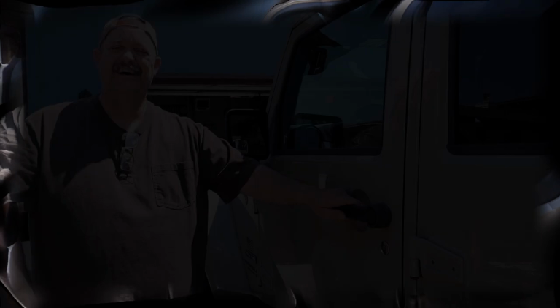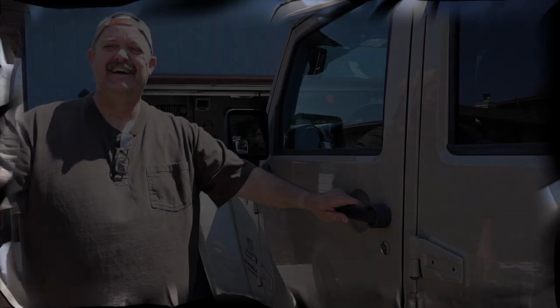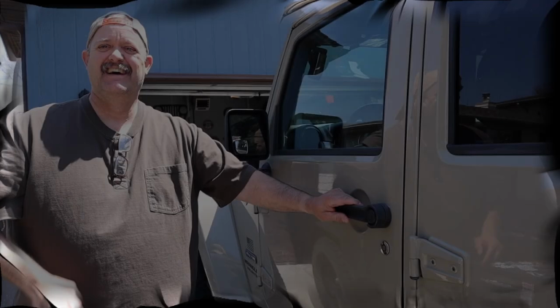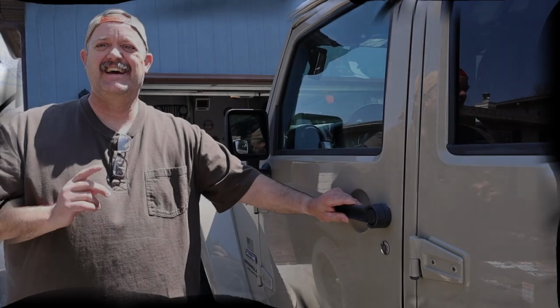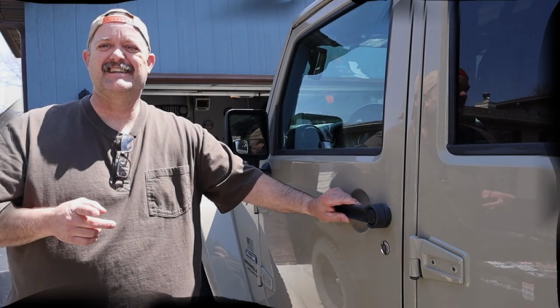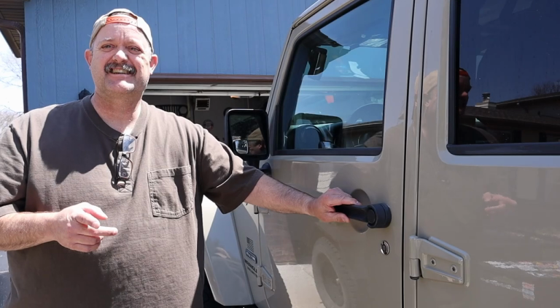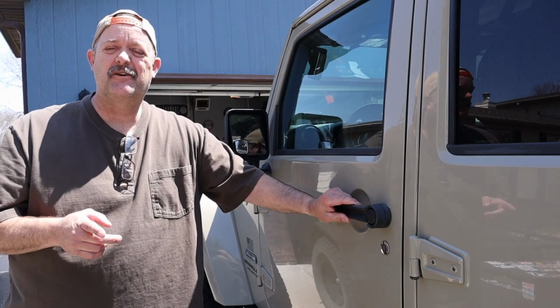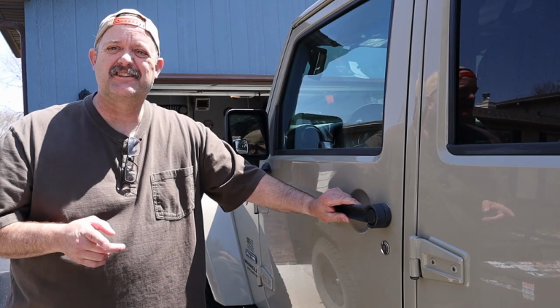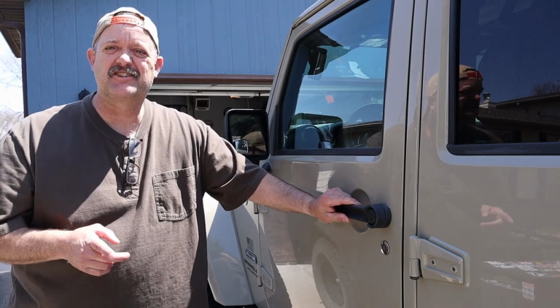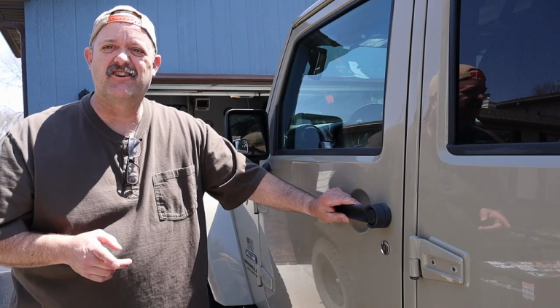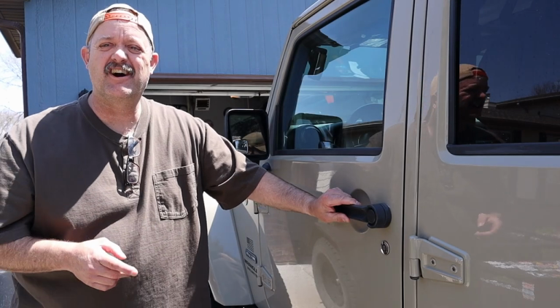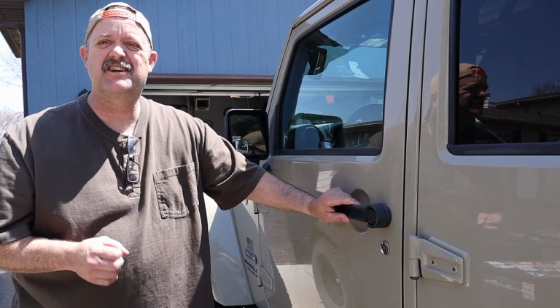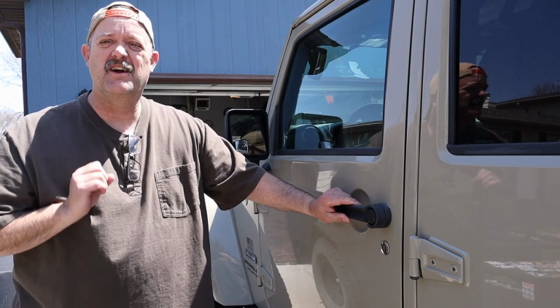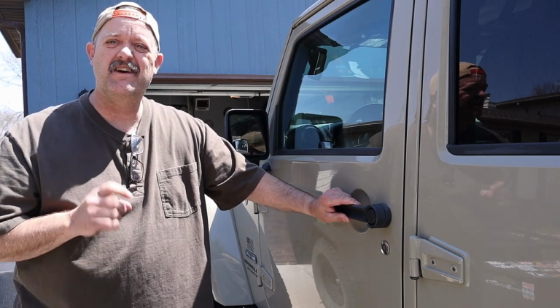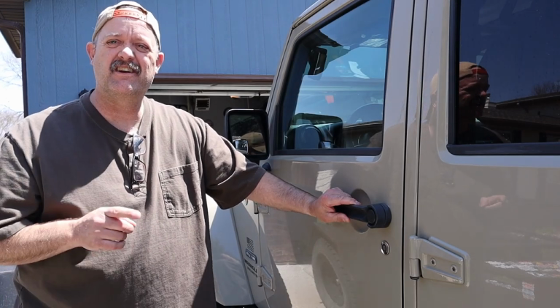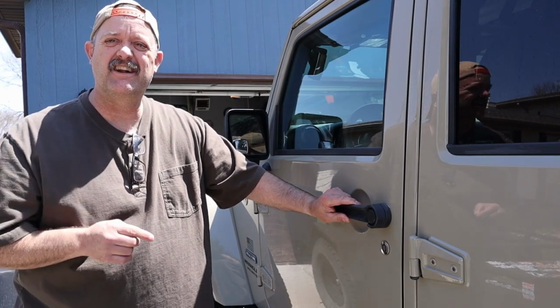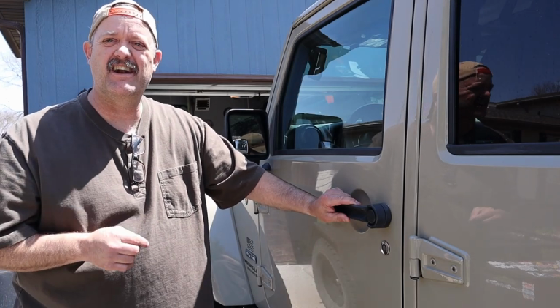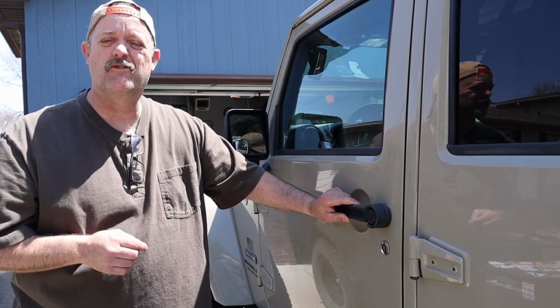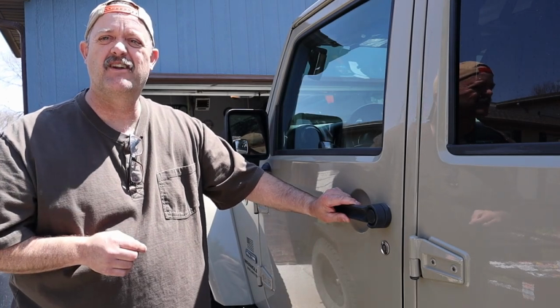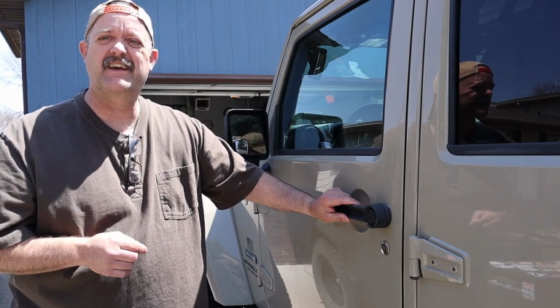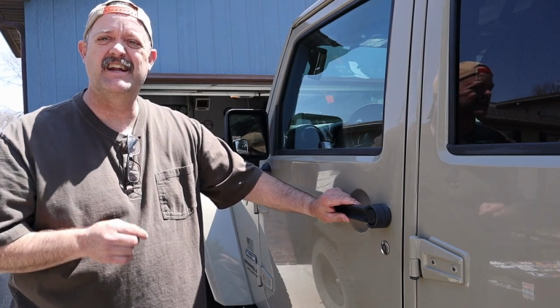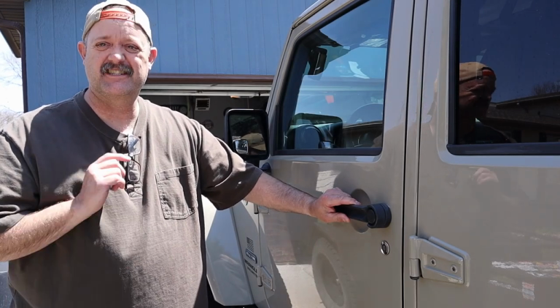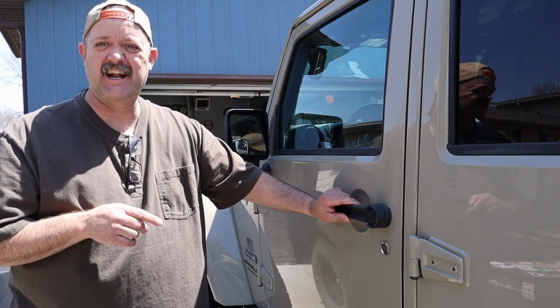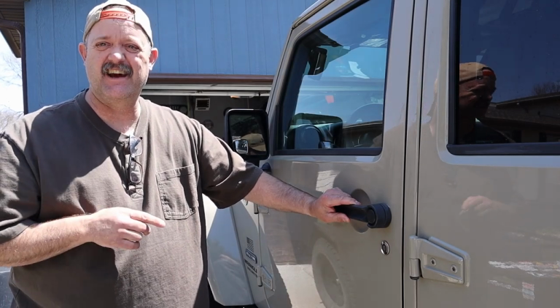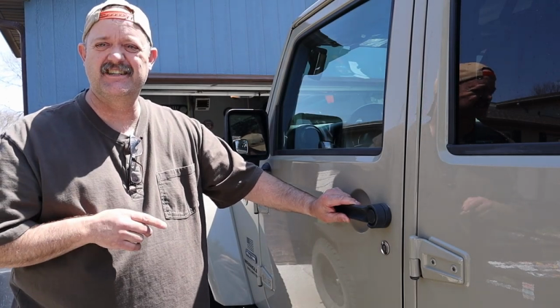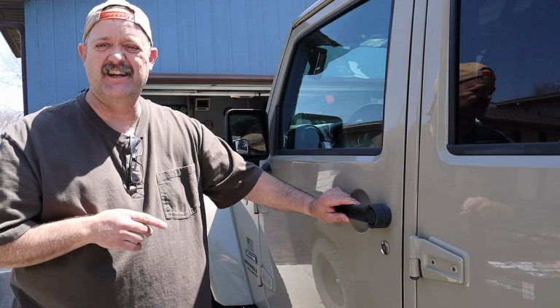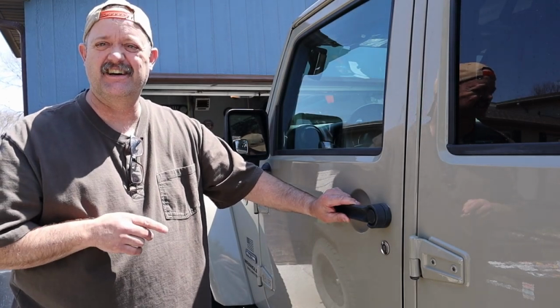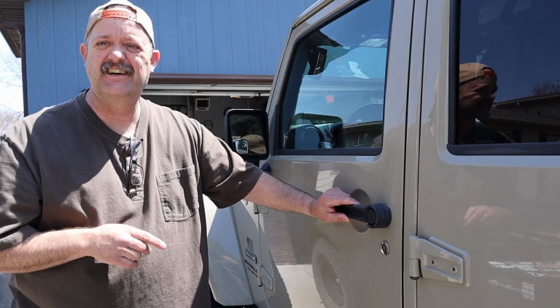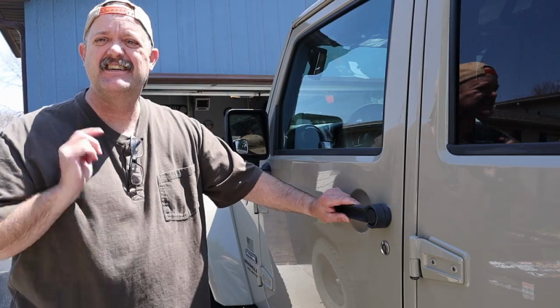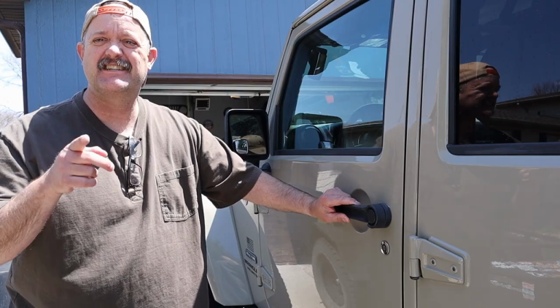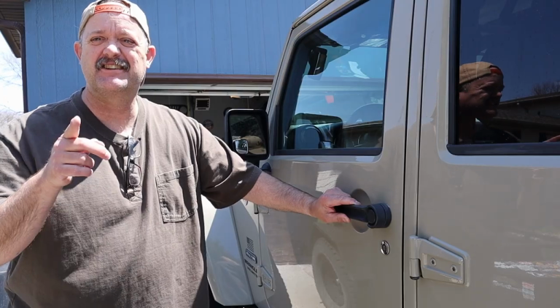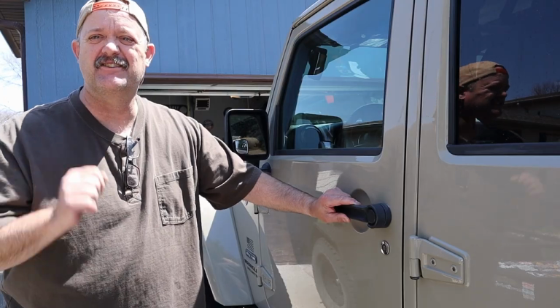Hey, it's Scott with the Dunwich Garage and we are getting ready to relocate a satellite antenna. Stay tuned.